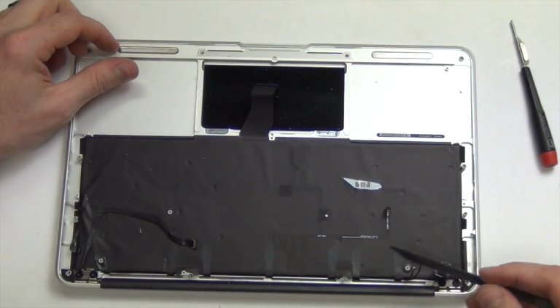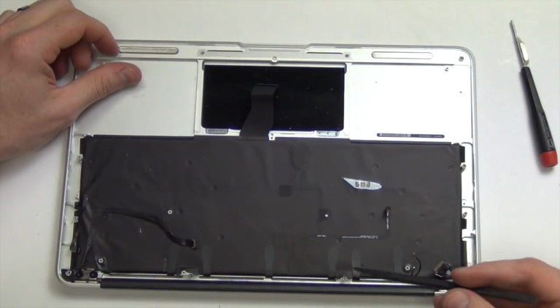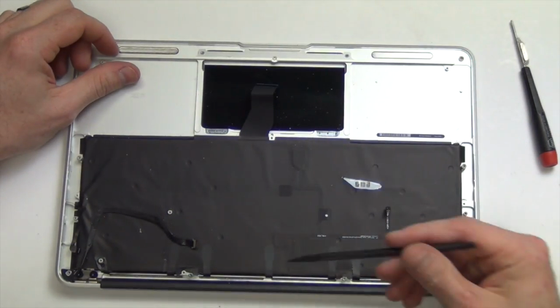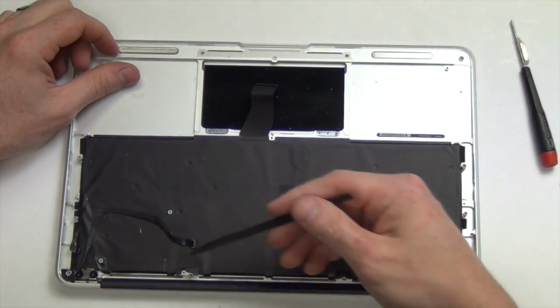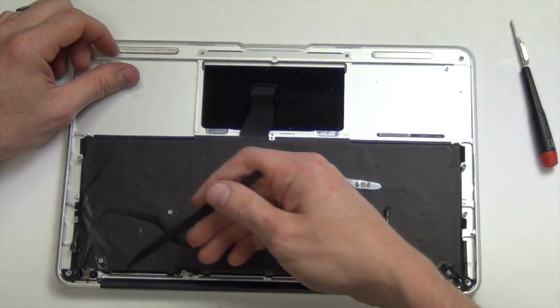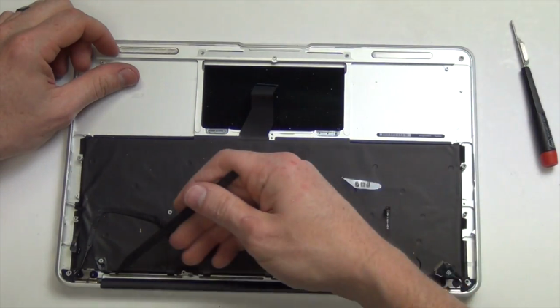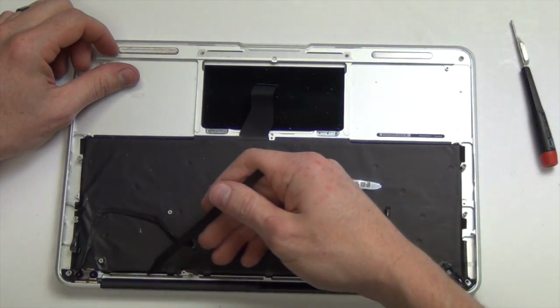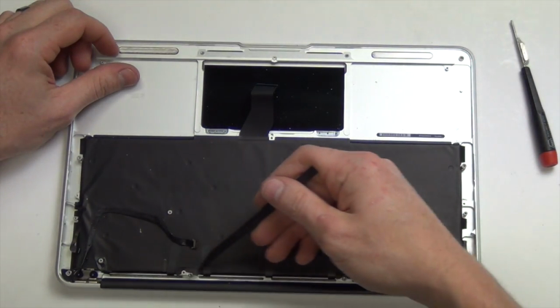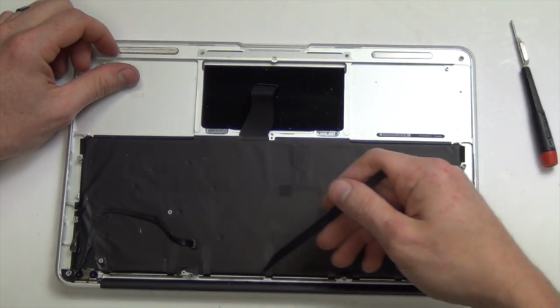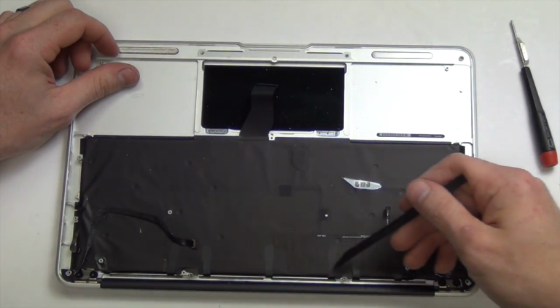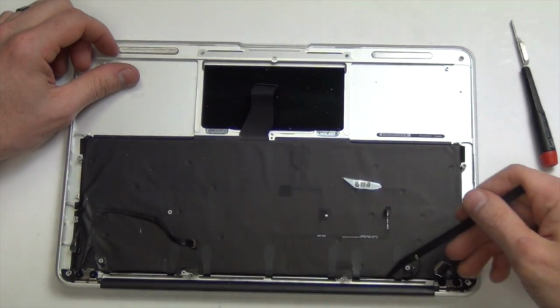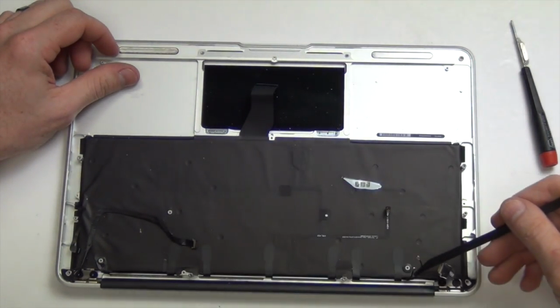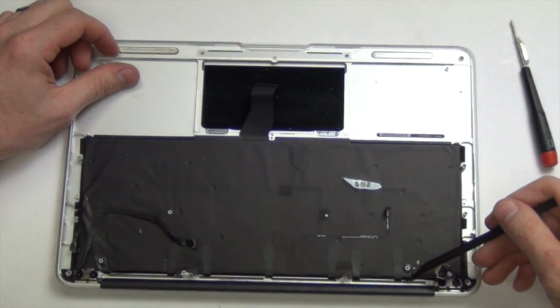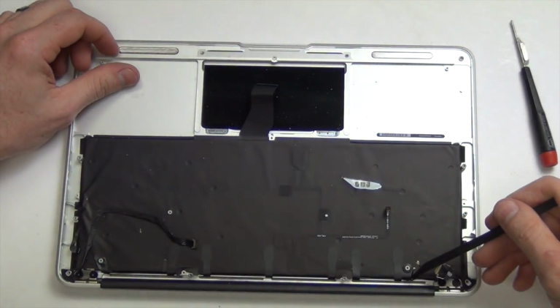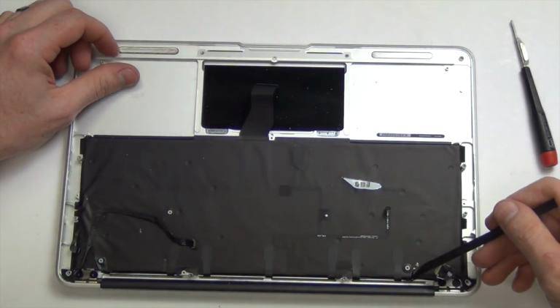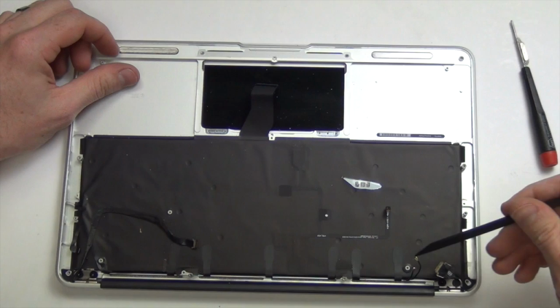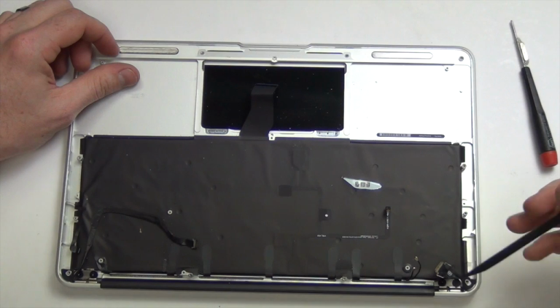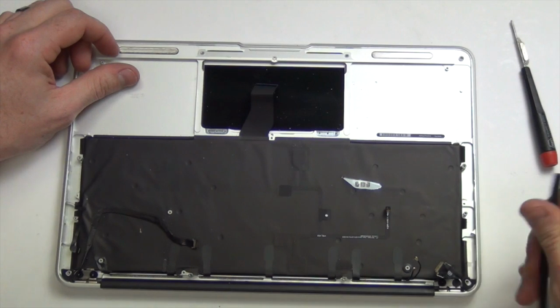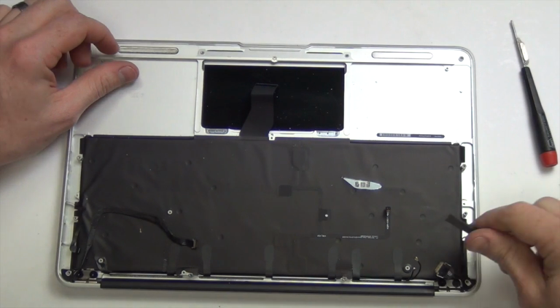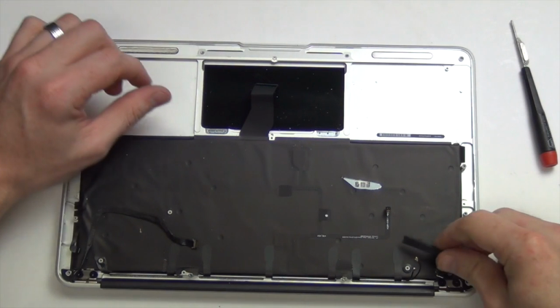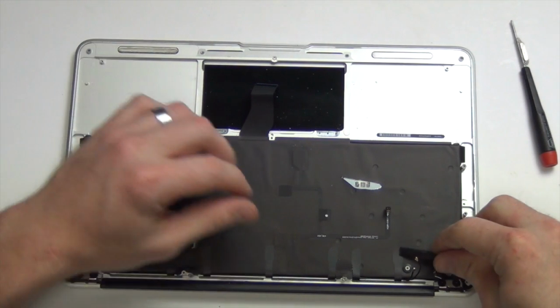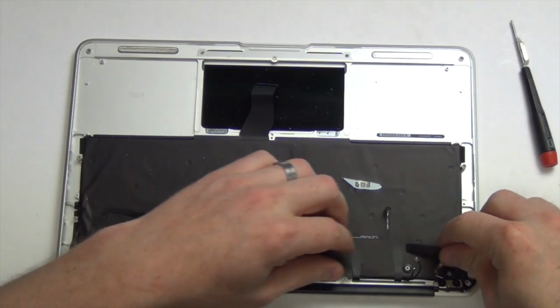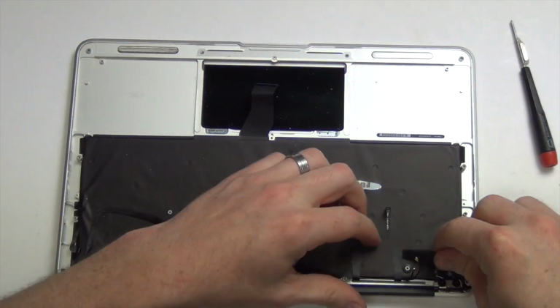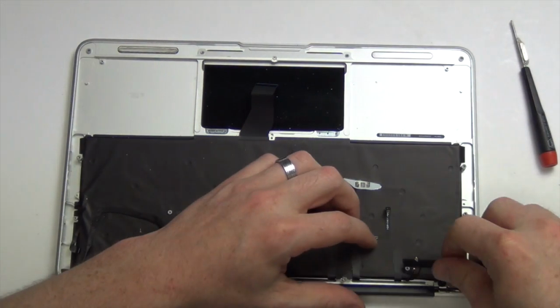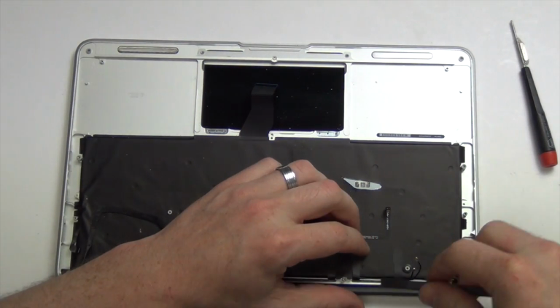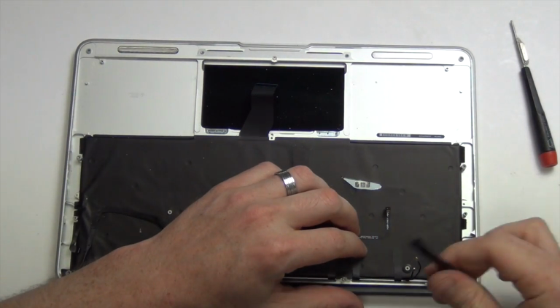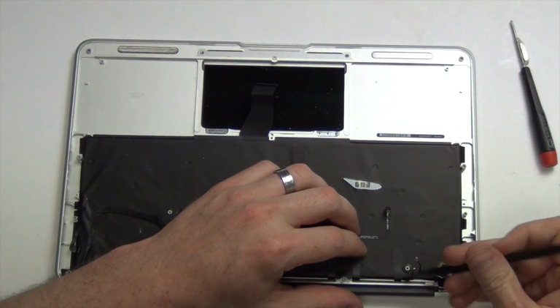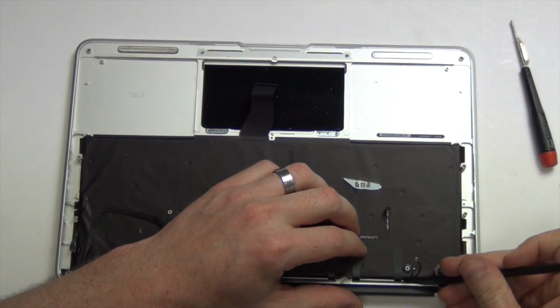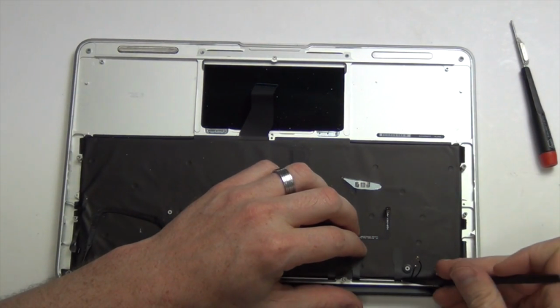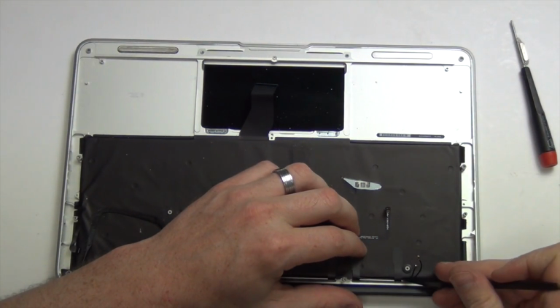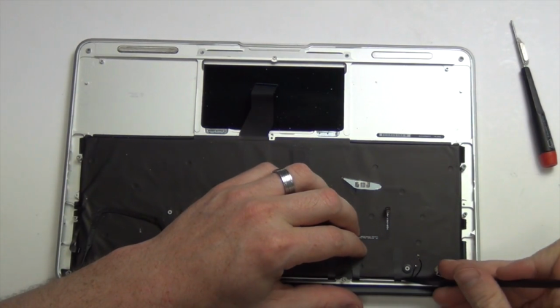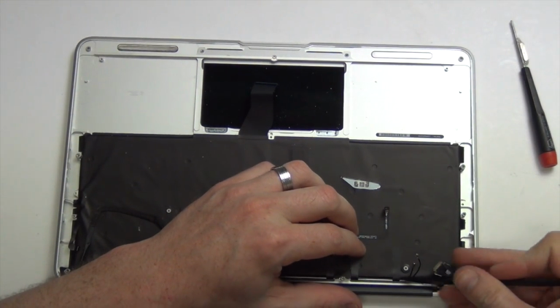Next, use the flat side of your spudger tool to separate the black plastic tabs that are holding down the Wi-Fi antennas.